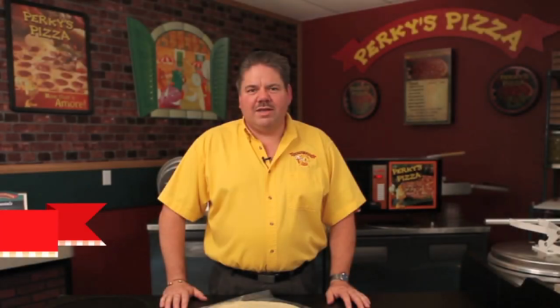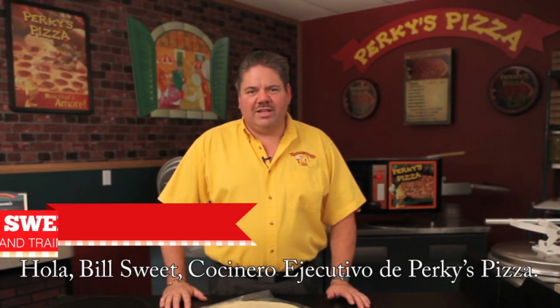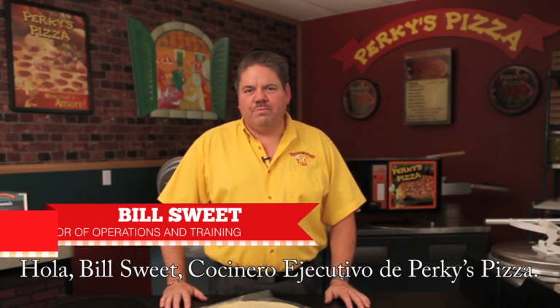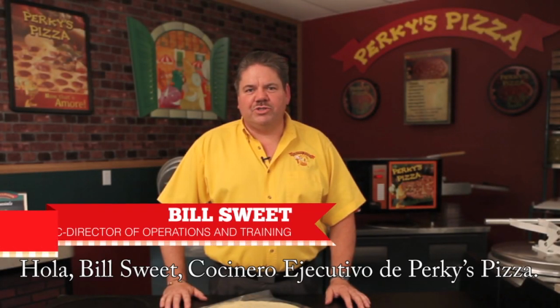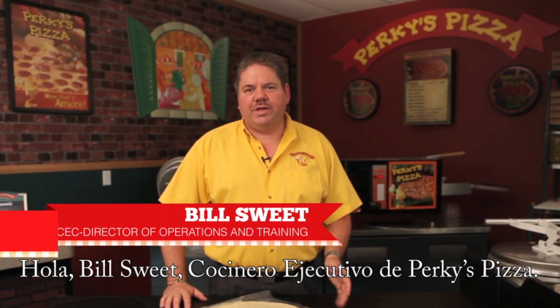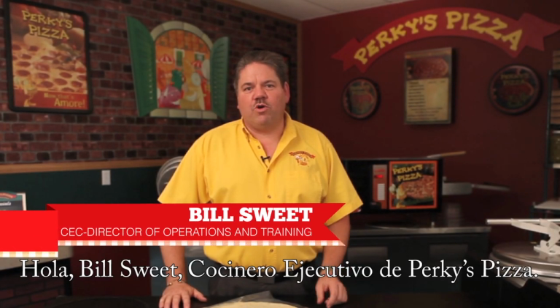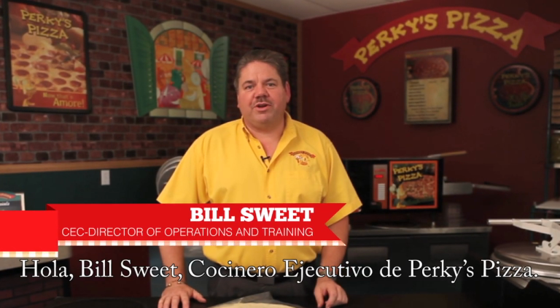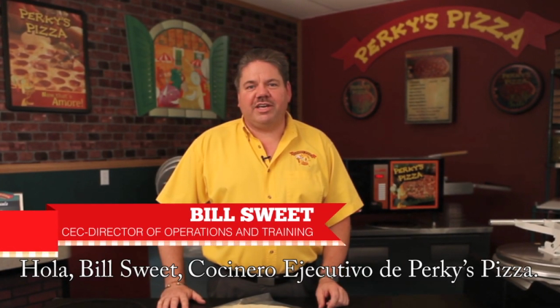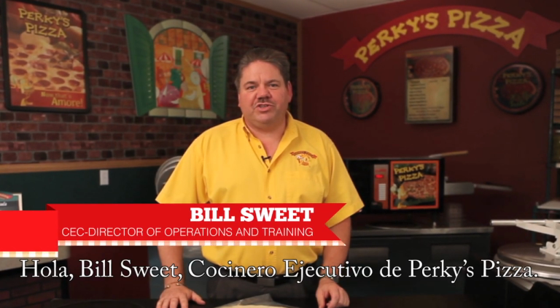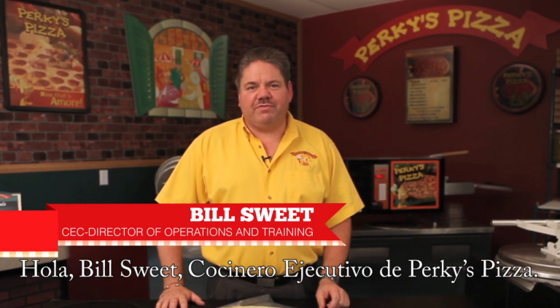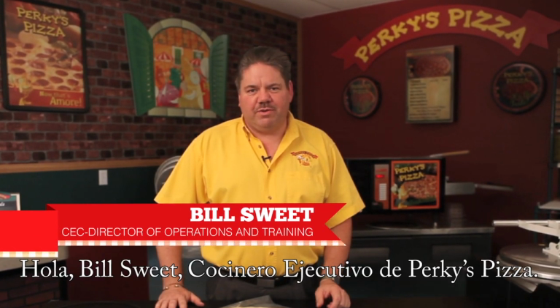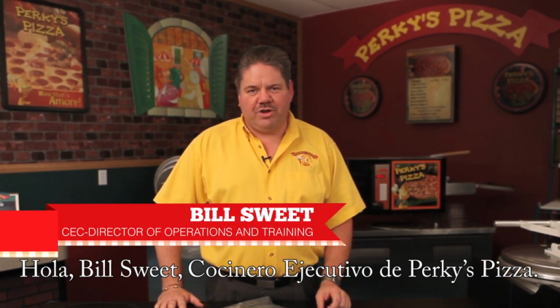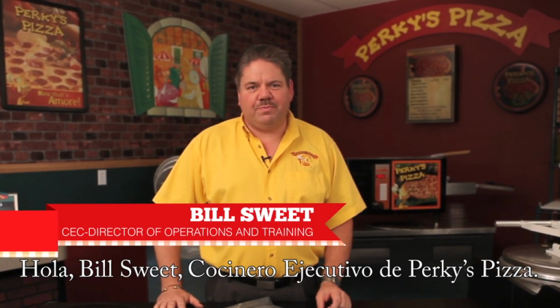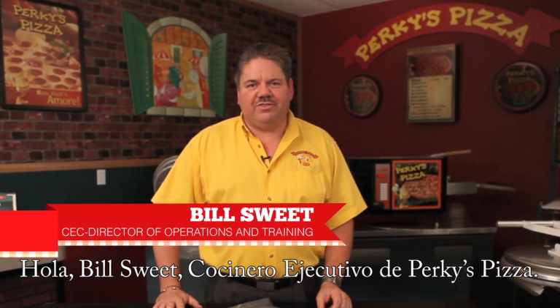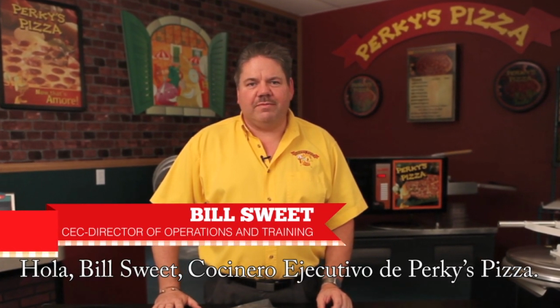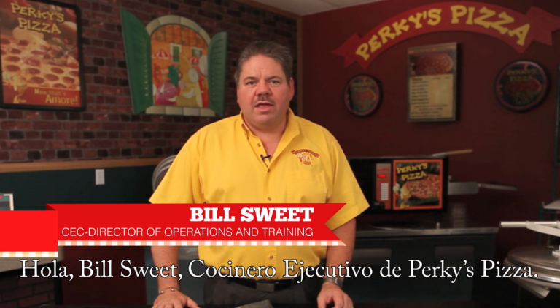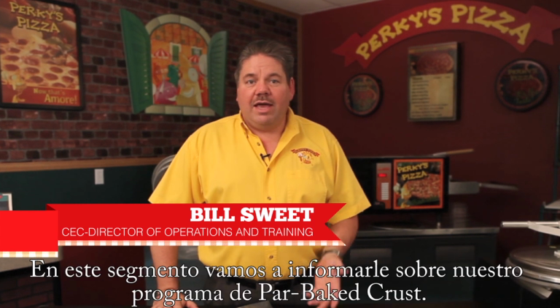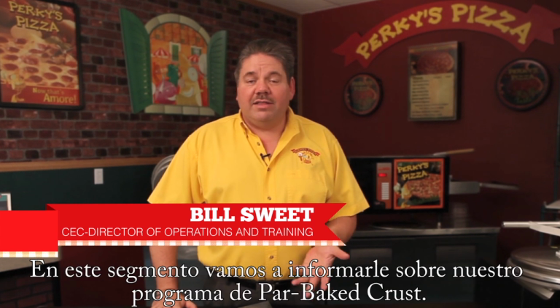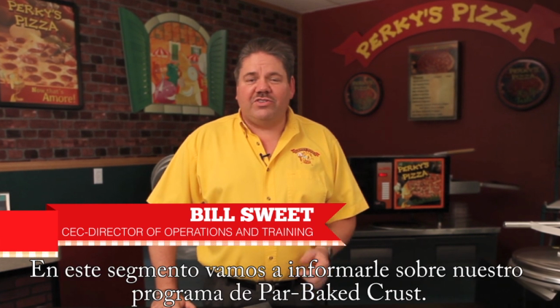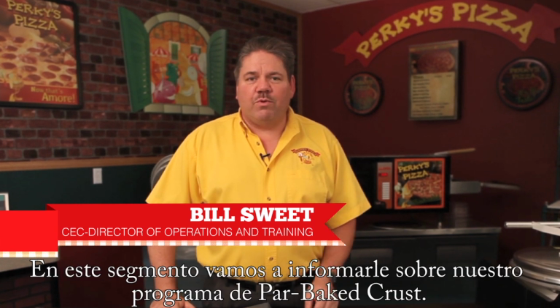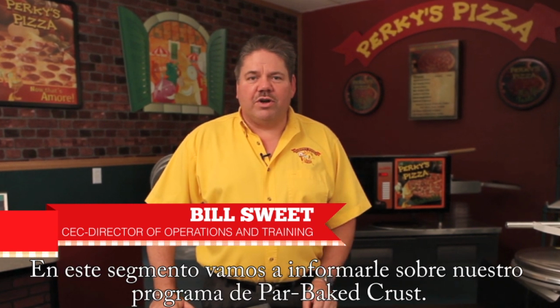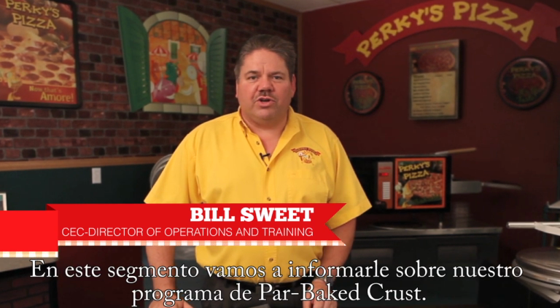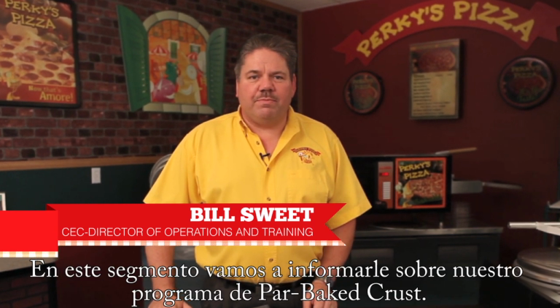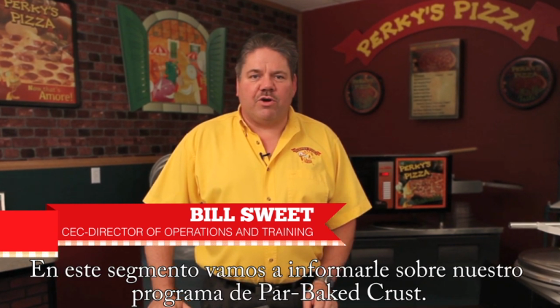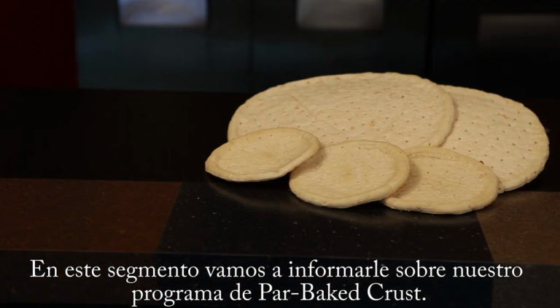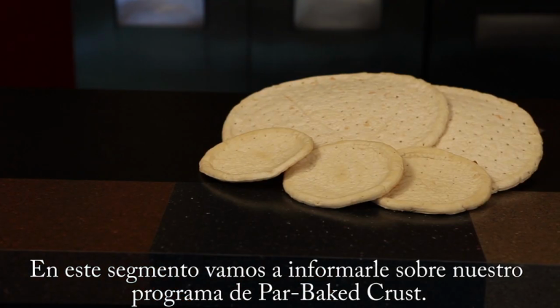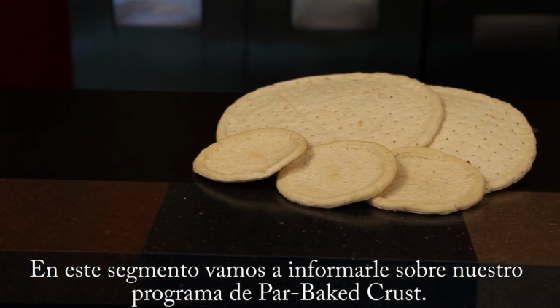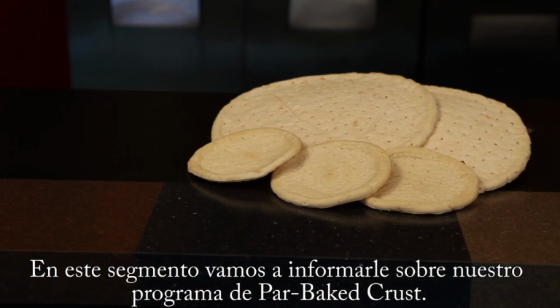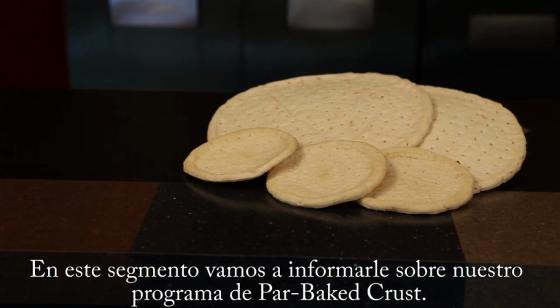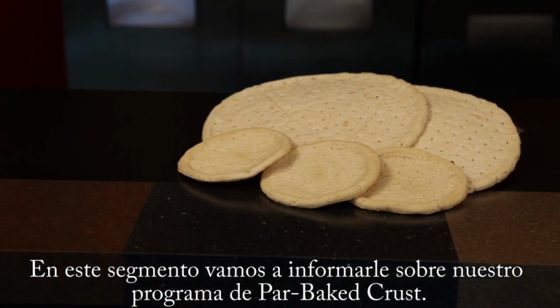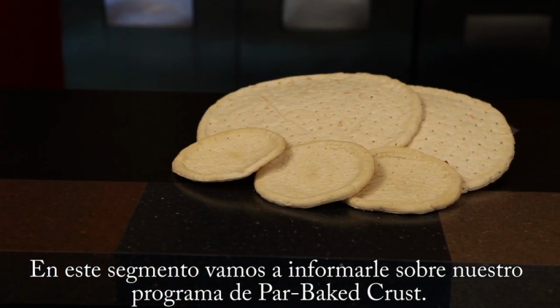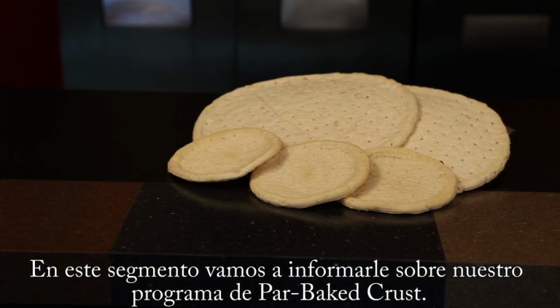Hello, I'm Bill Sweet, corporate executive chef here at Perky's Pizza. In this segment we're going to talk to you about our par-baked crust pizza program.